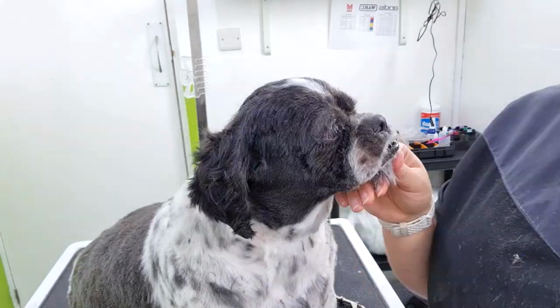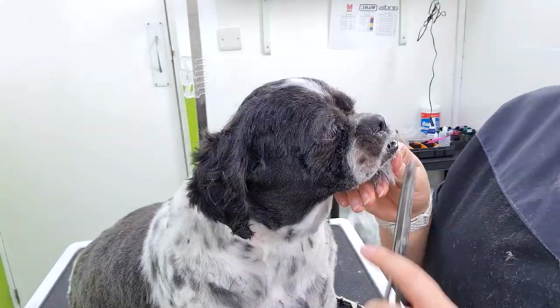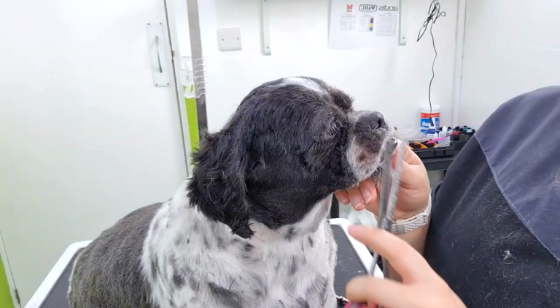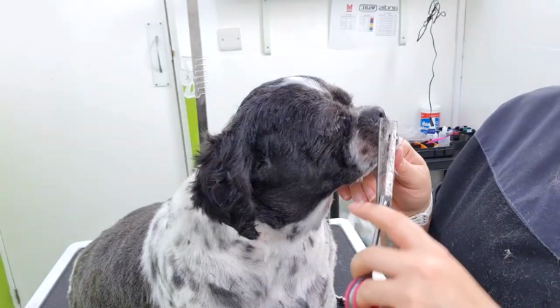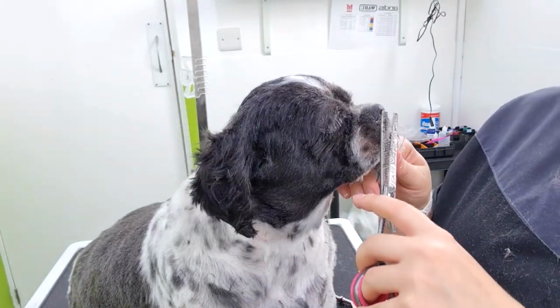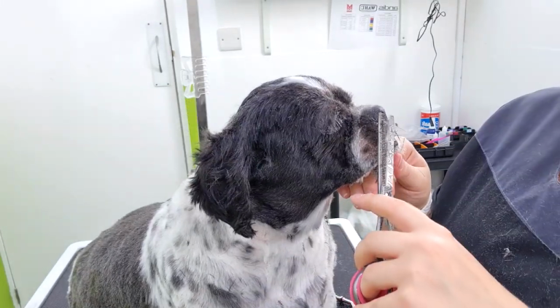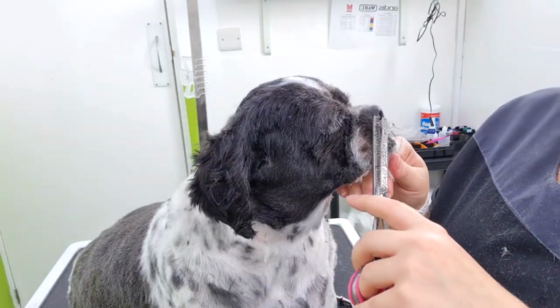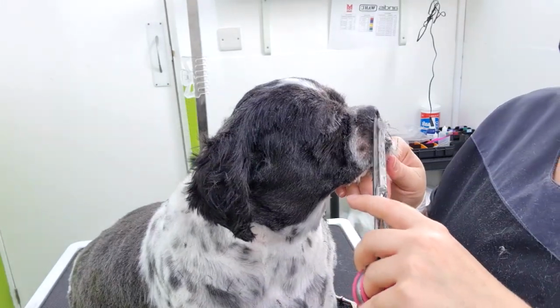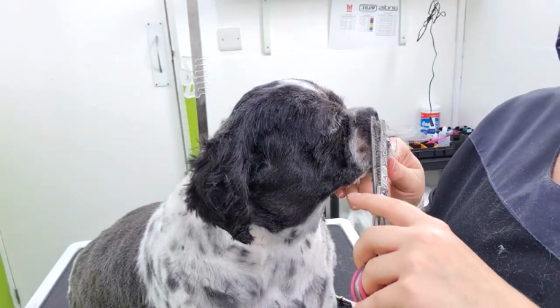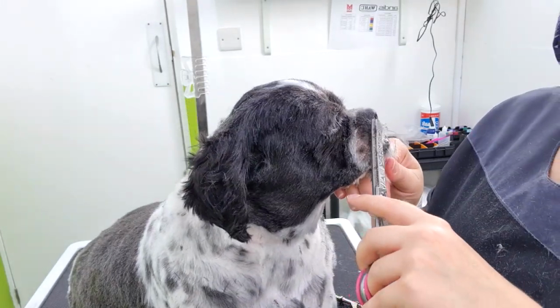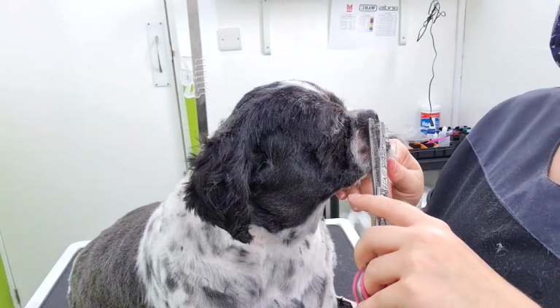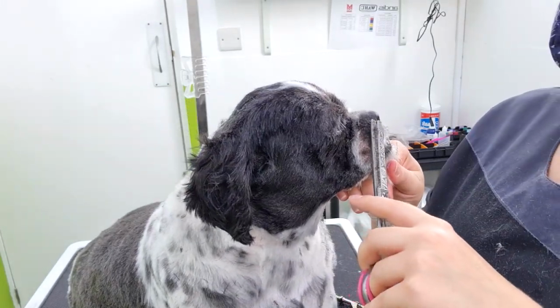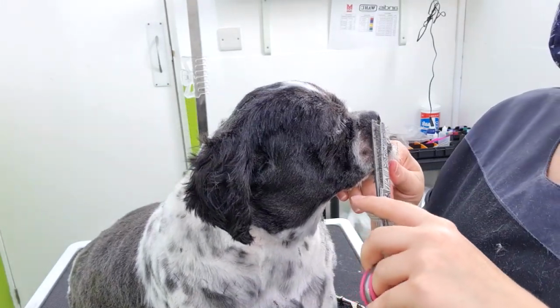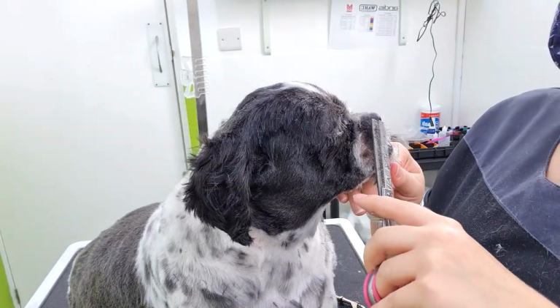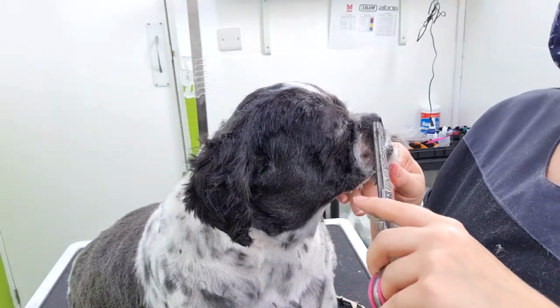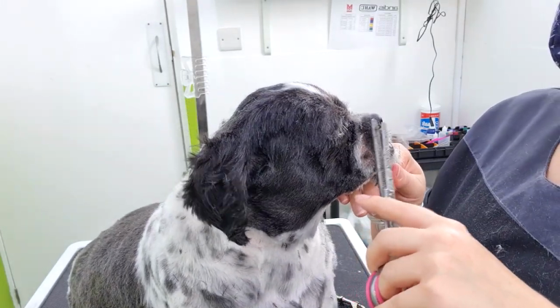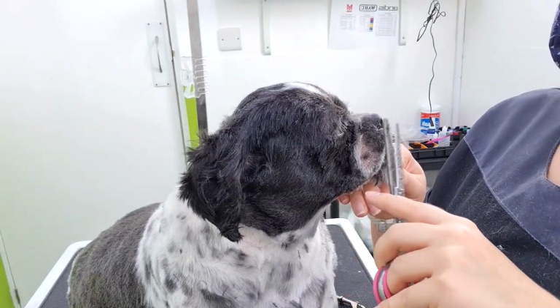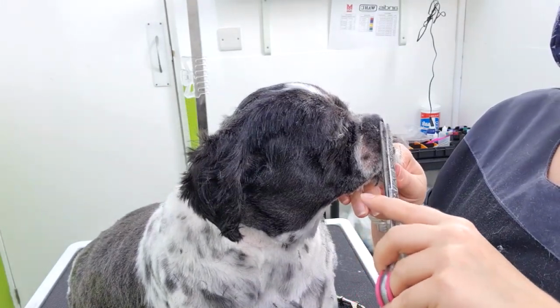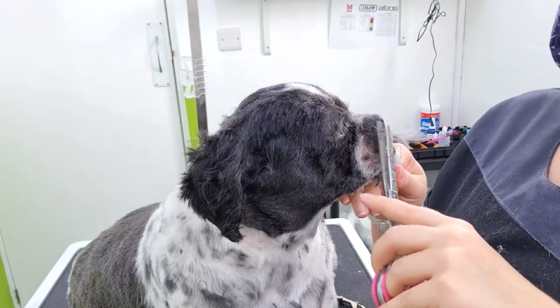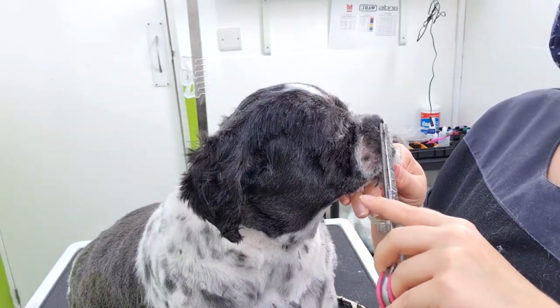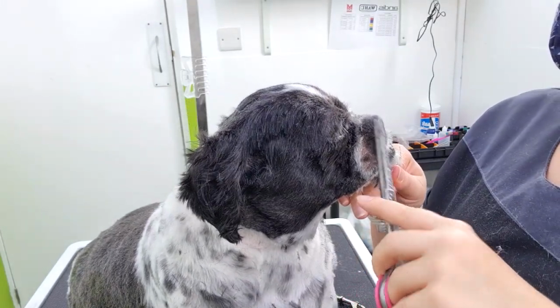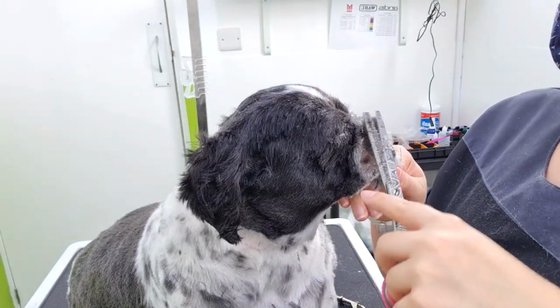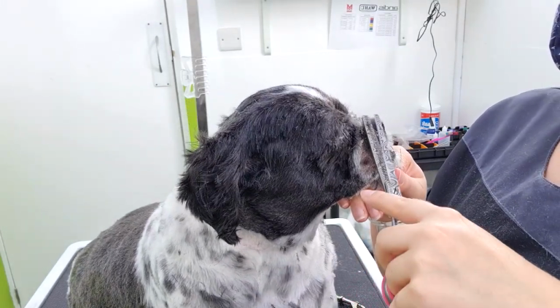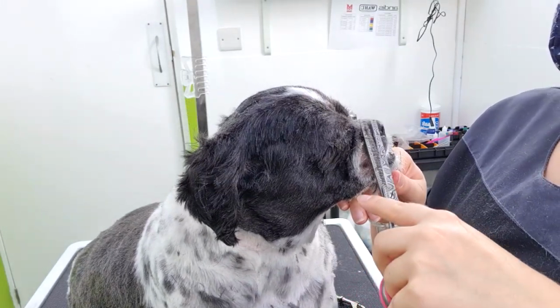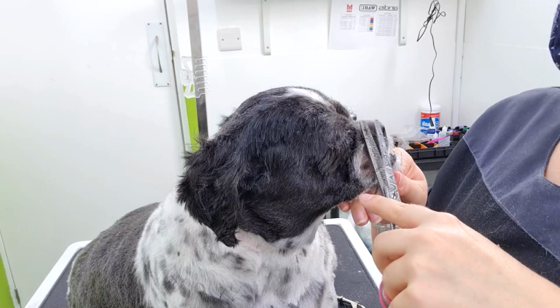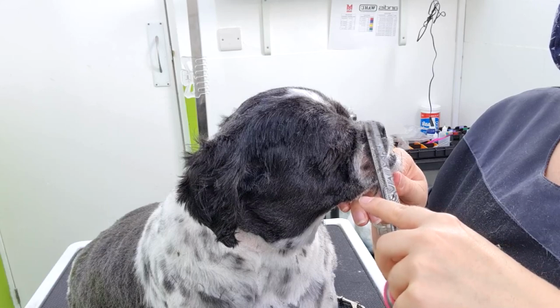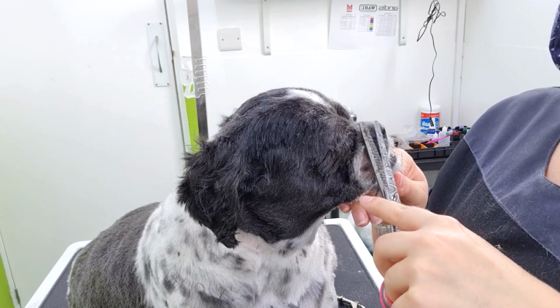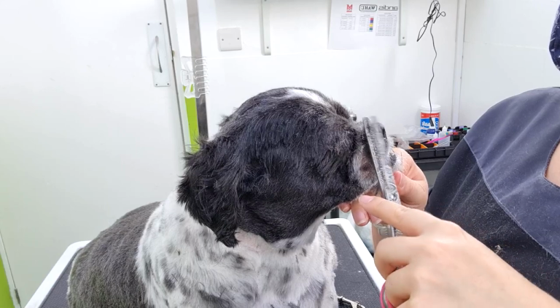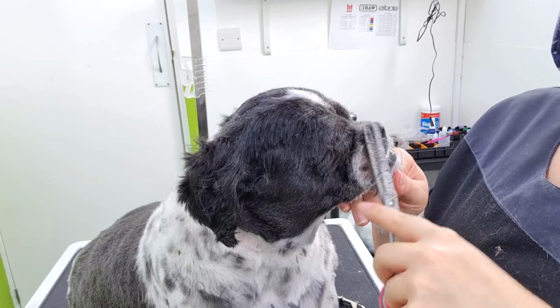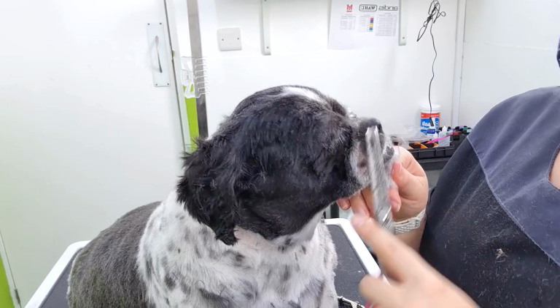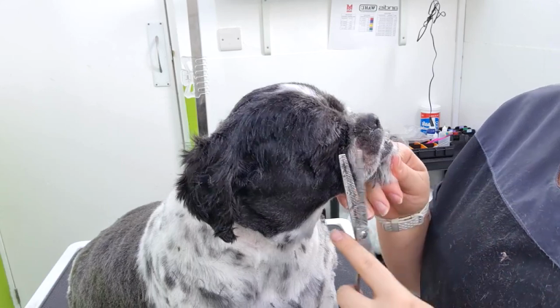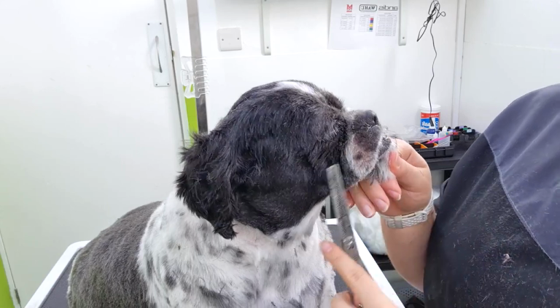As you can see, I do take the thinners all the way around the muzzle, just to pick up any wispy bits that I may have missed with the clippers.